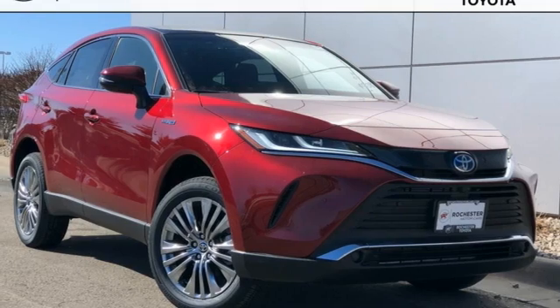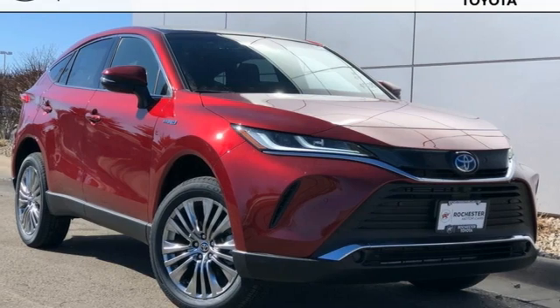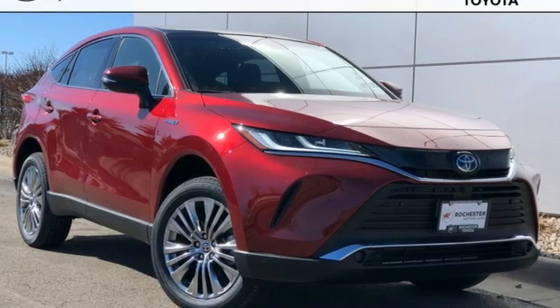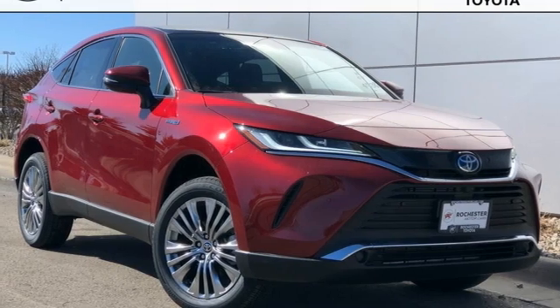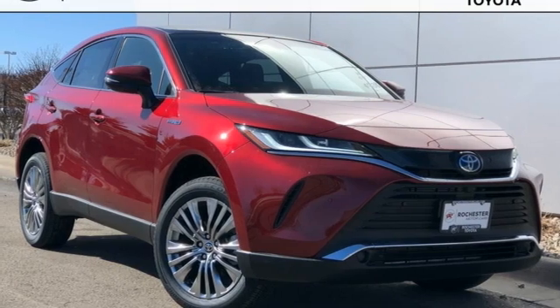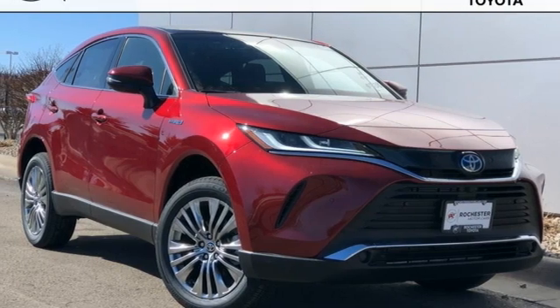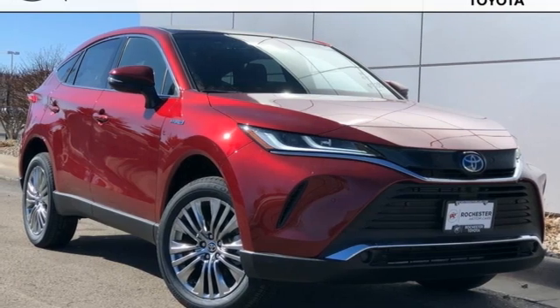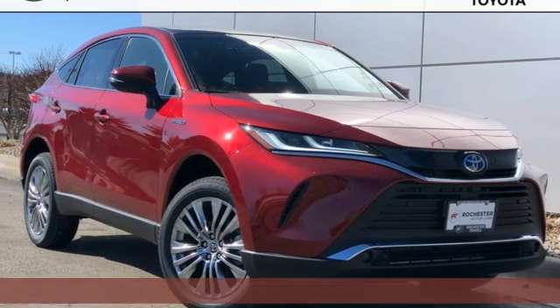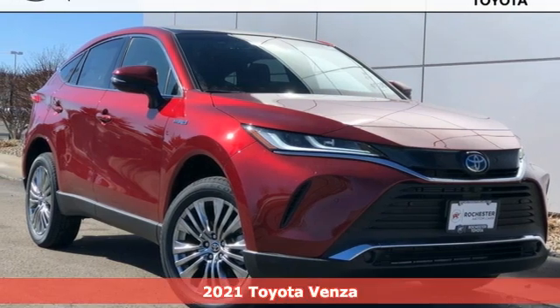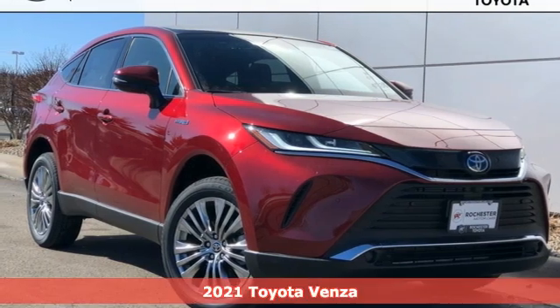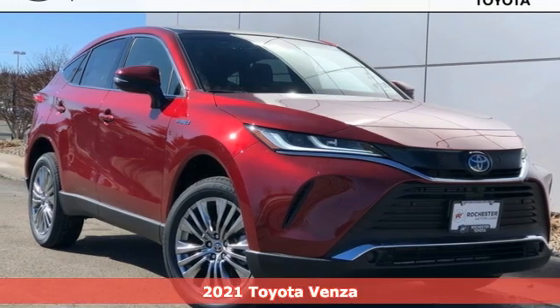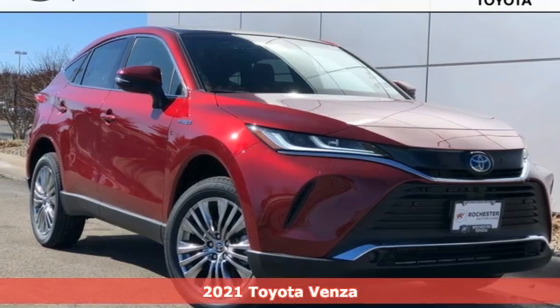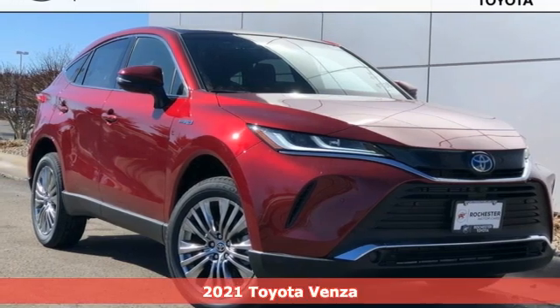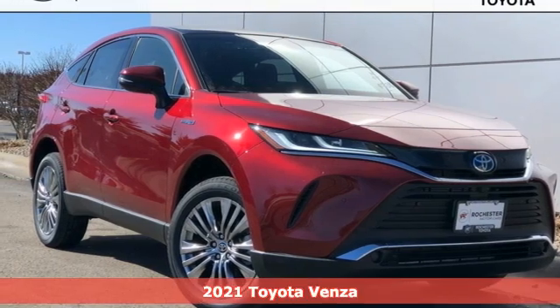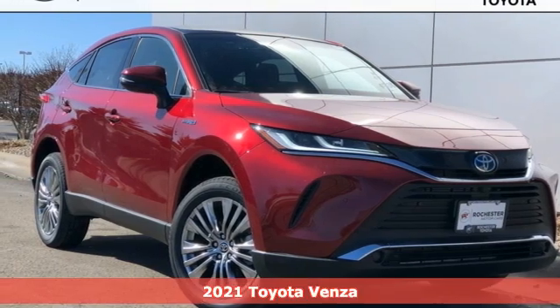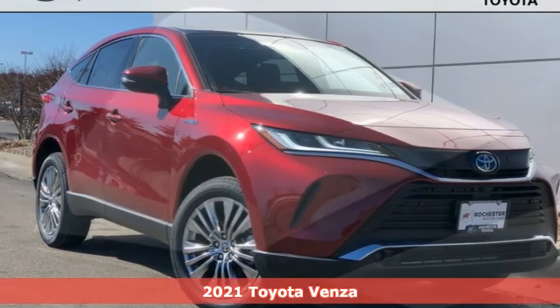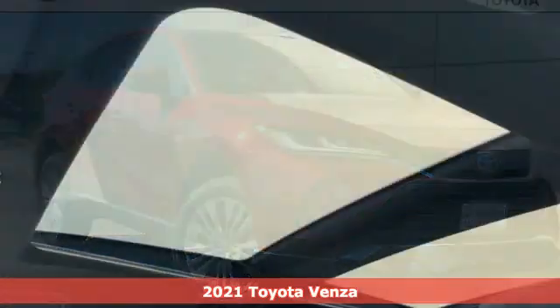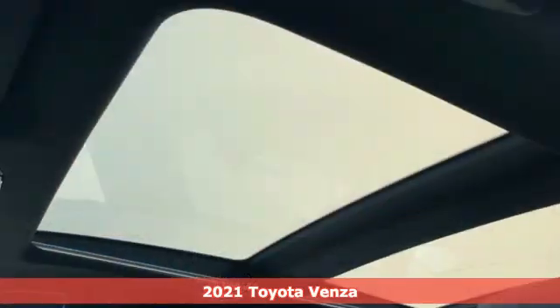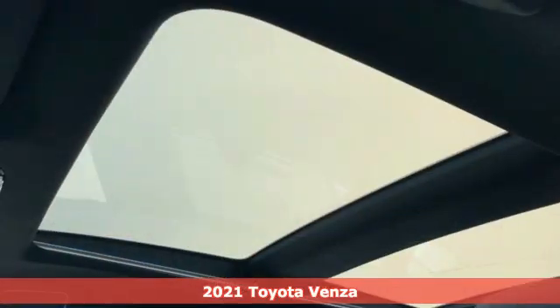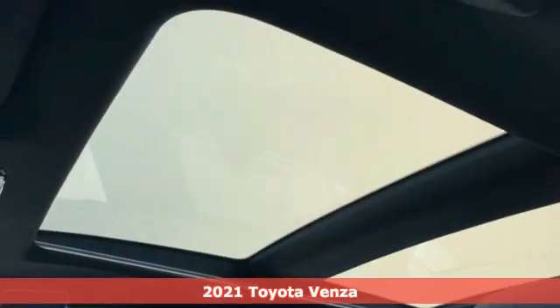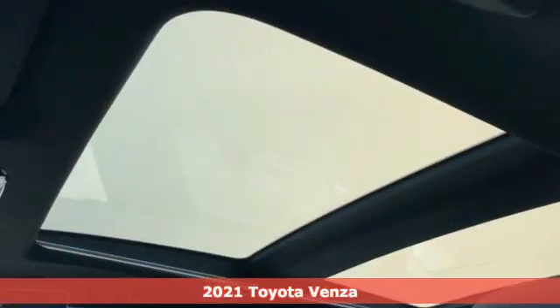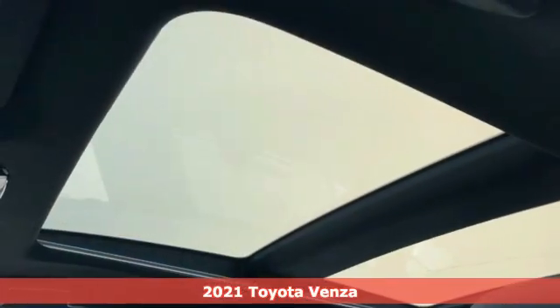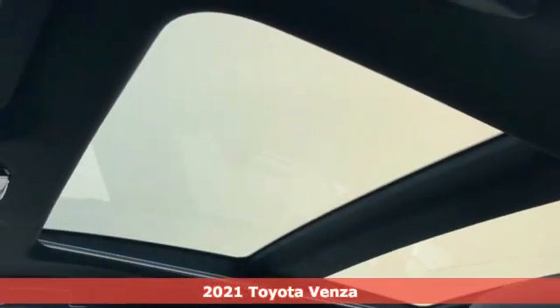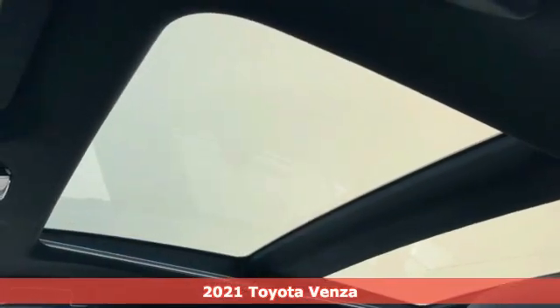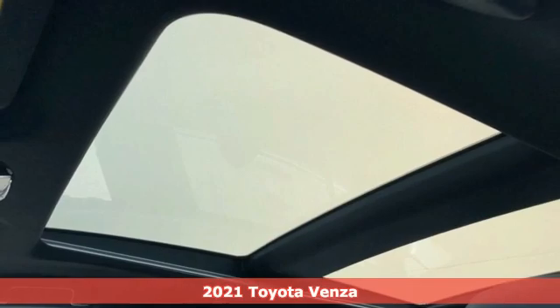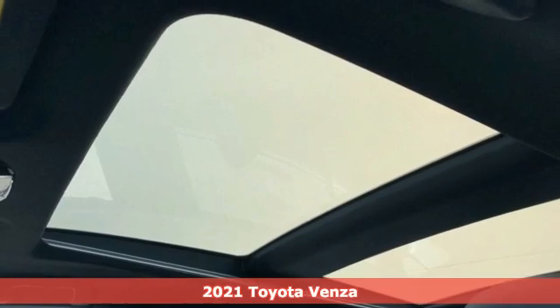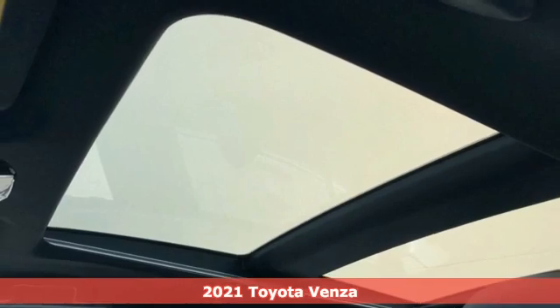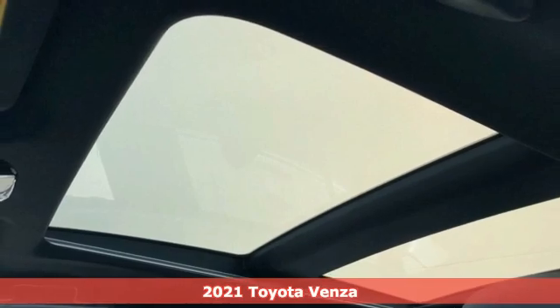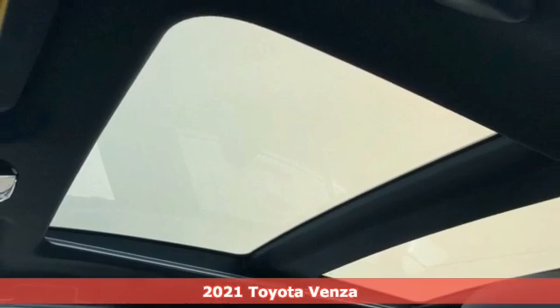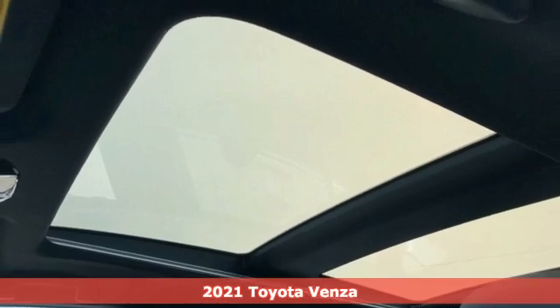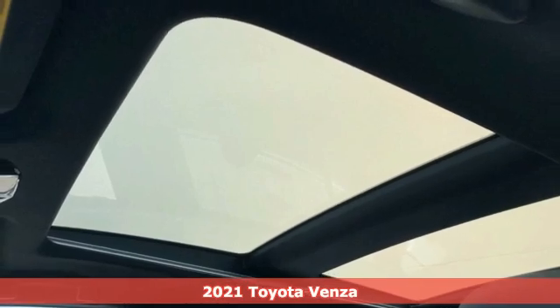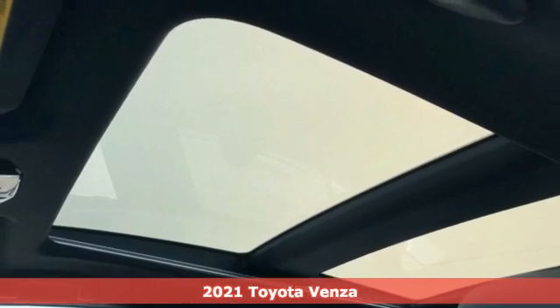It's a new 2021 Toyota Venza. Toyota: steered by ingenuity, driven by passion.